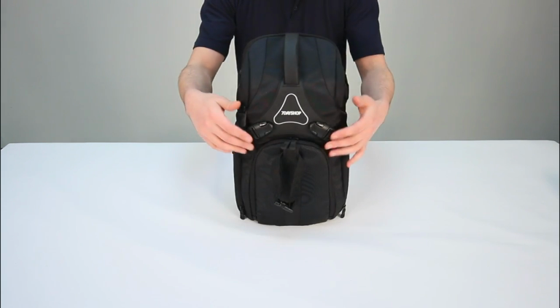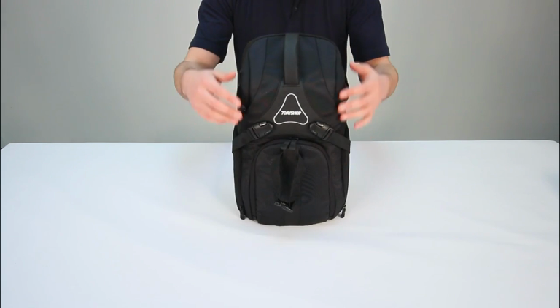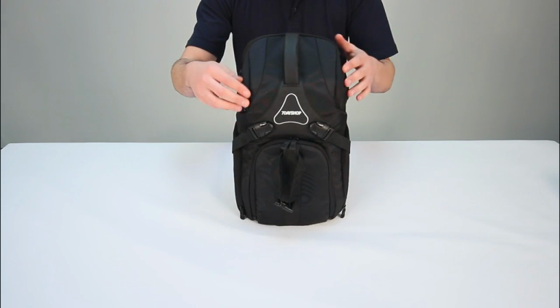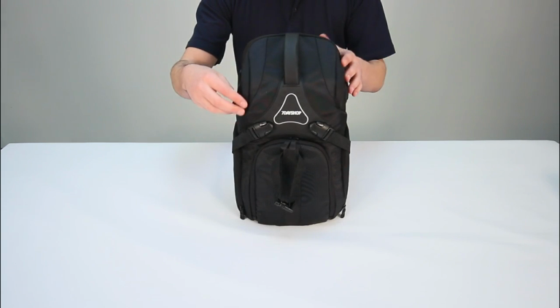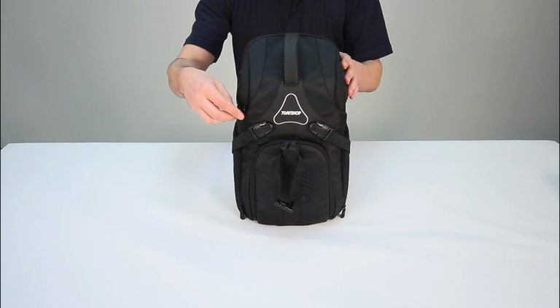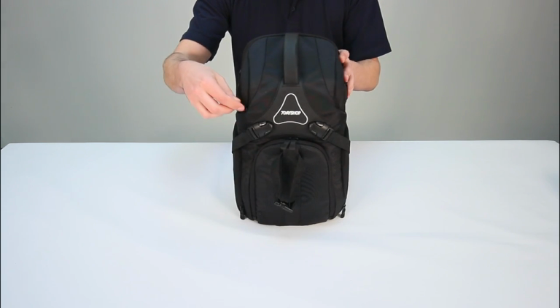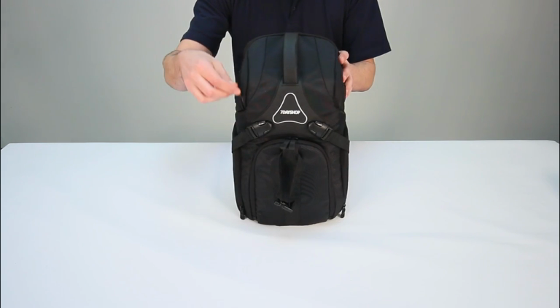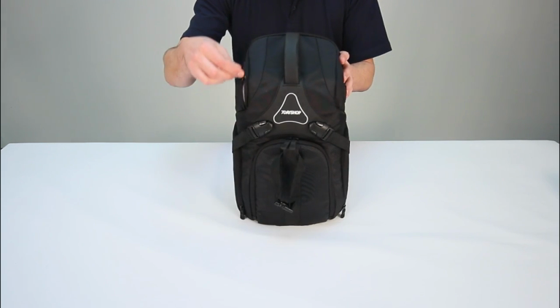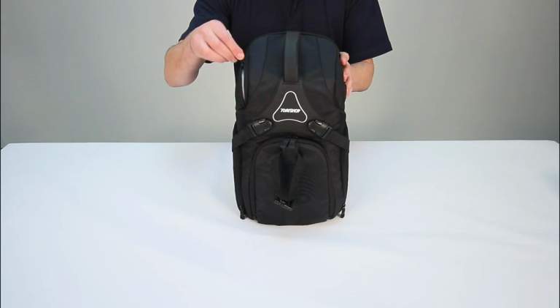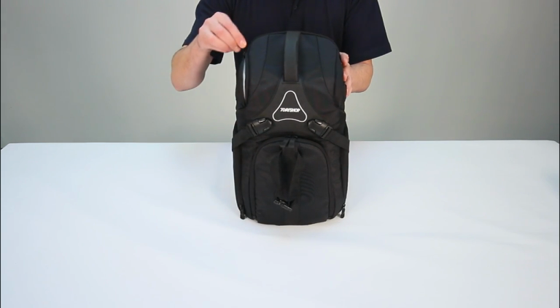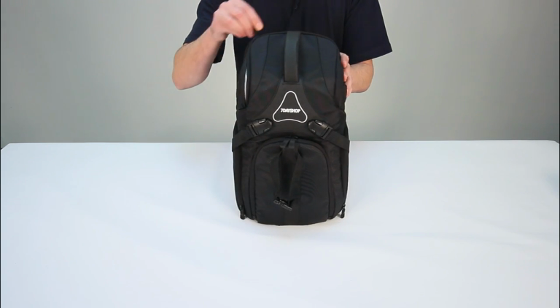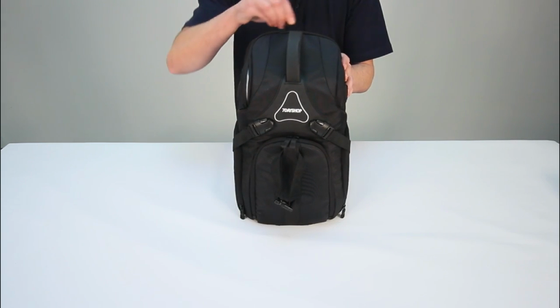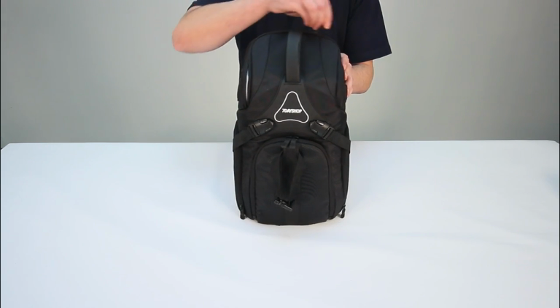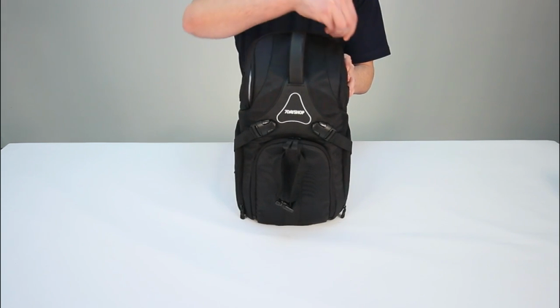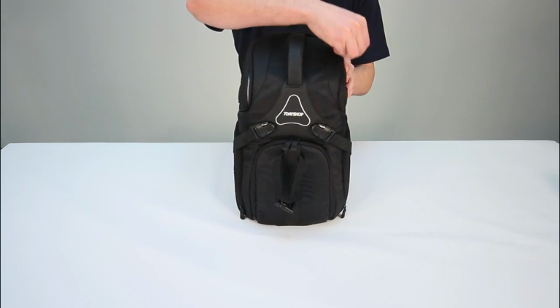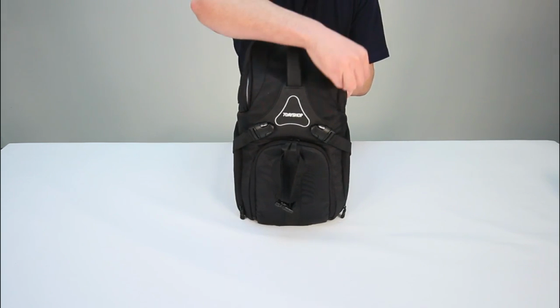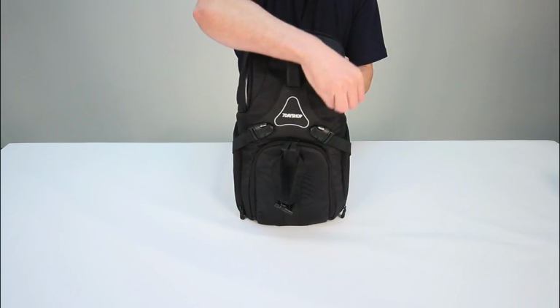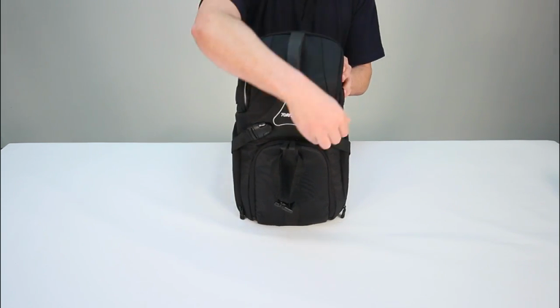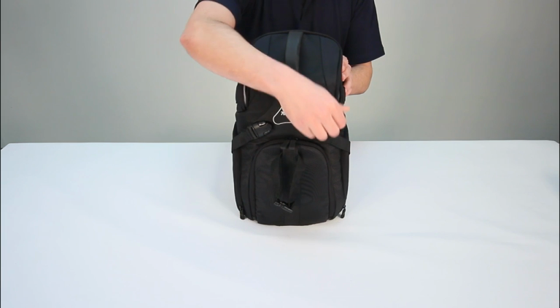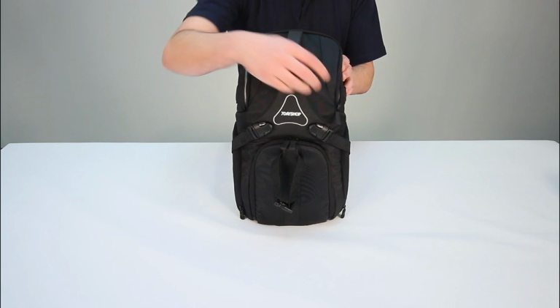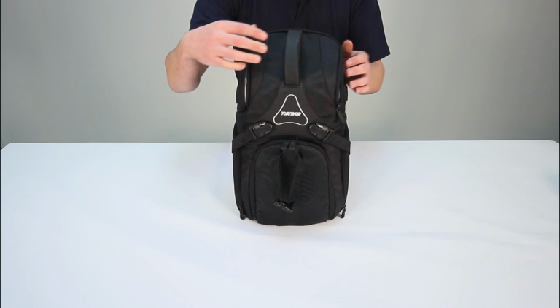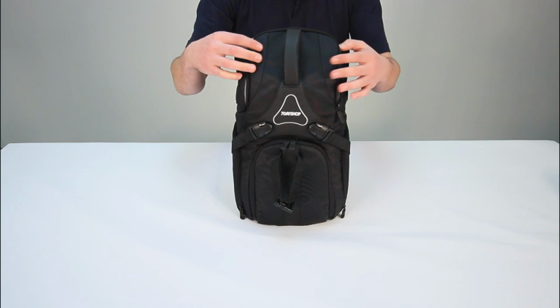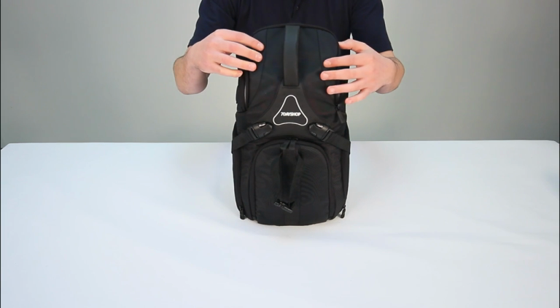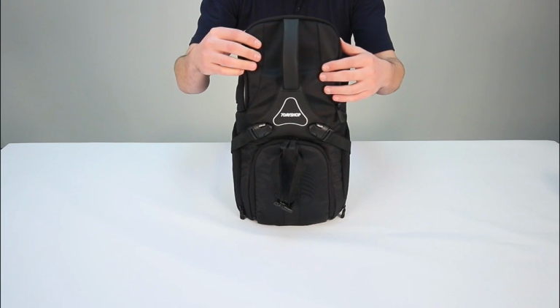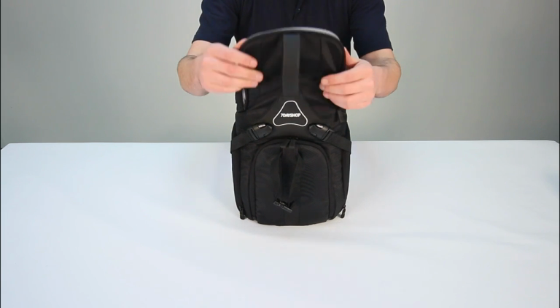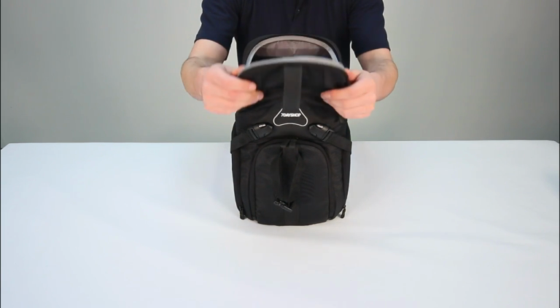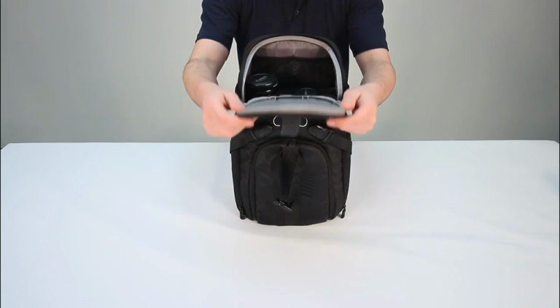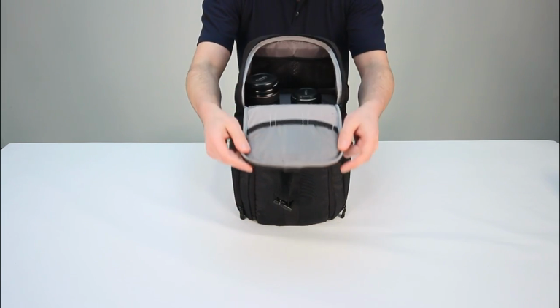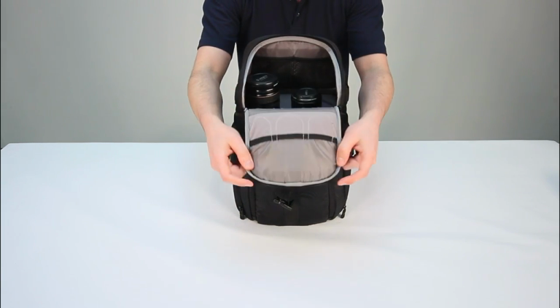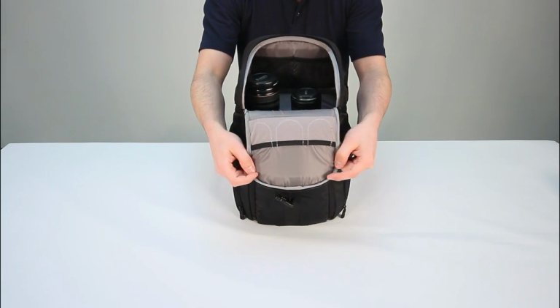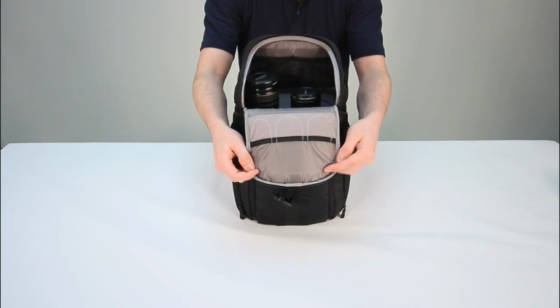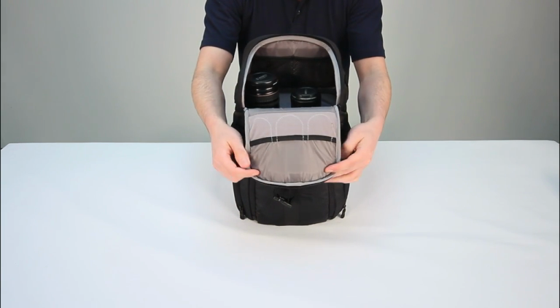The top section can easily hold several medium-sized lenses, or alternatively a DSLR body with lens attached.